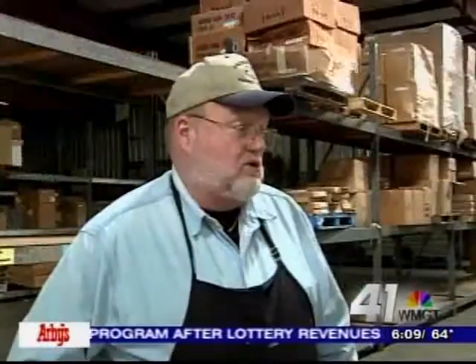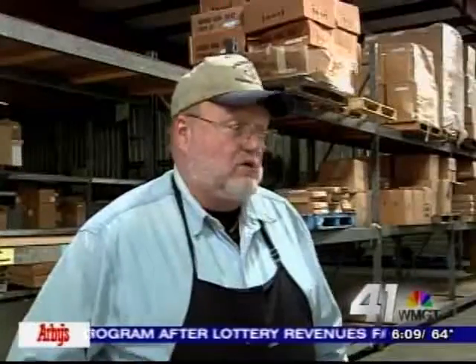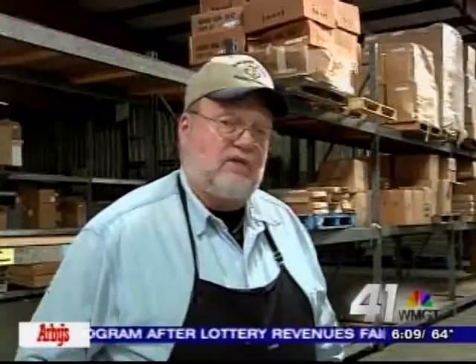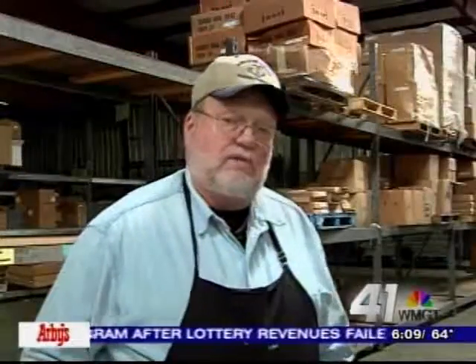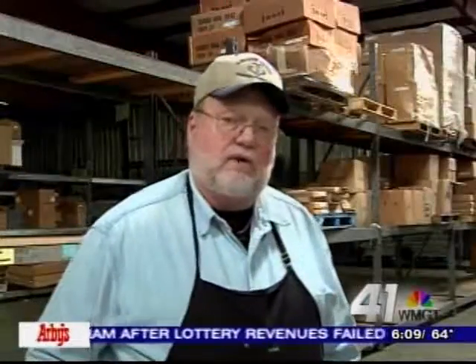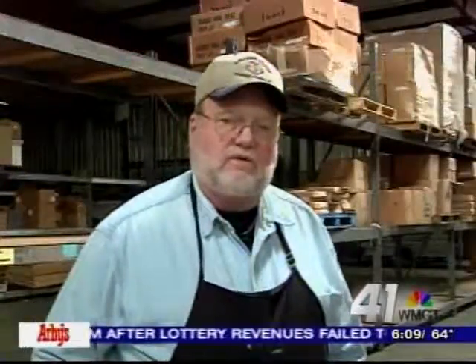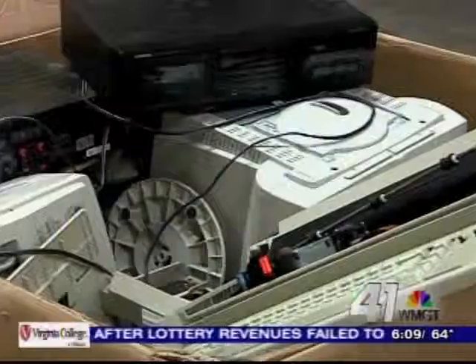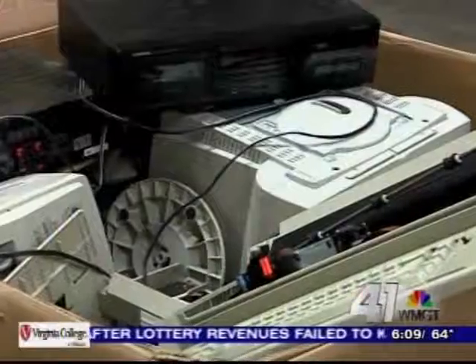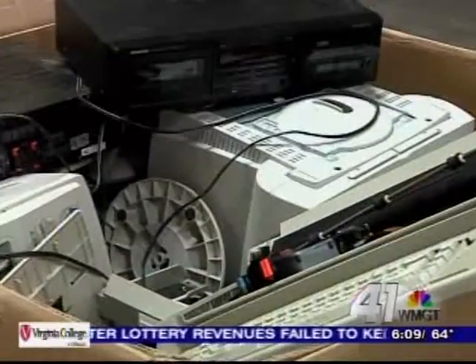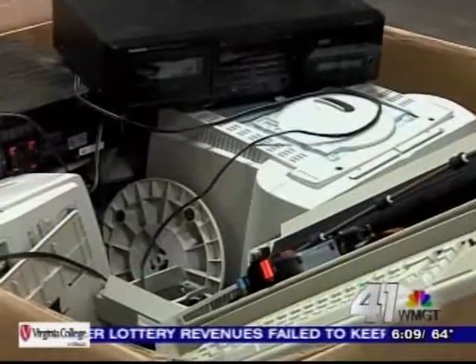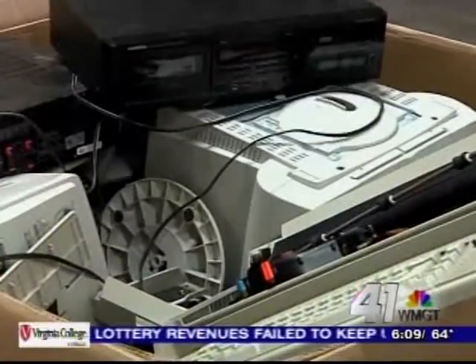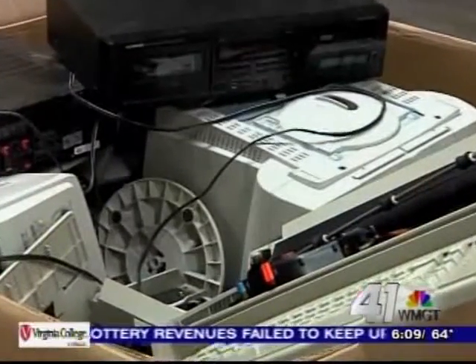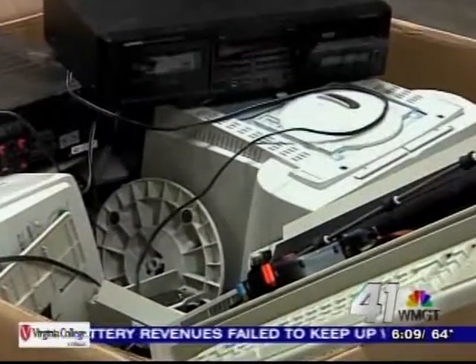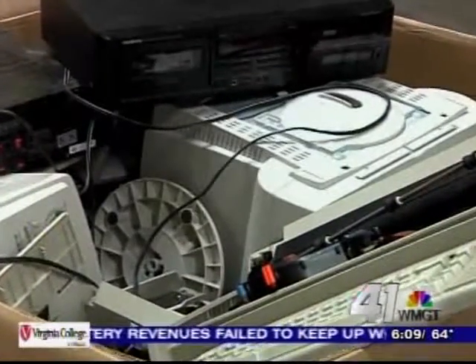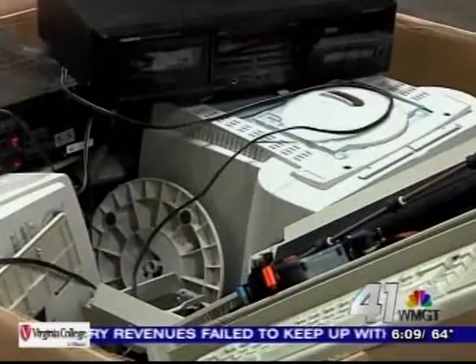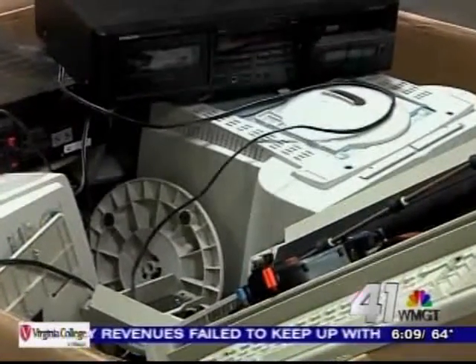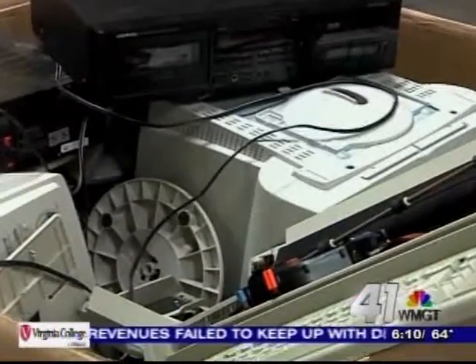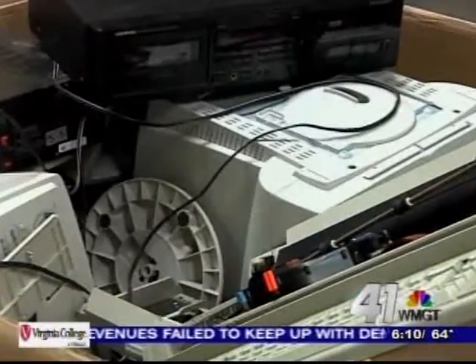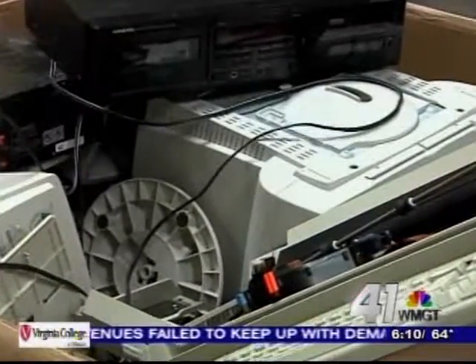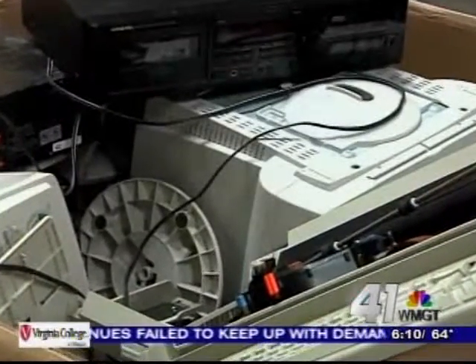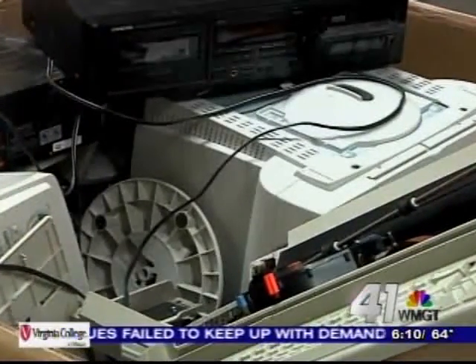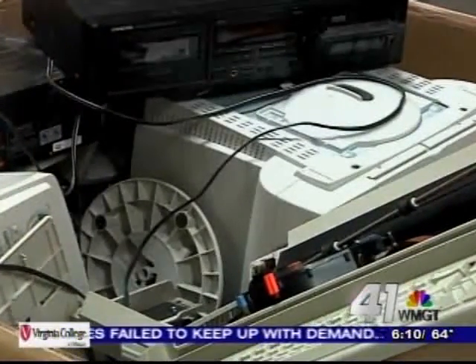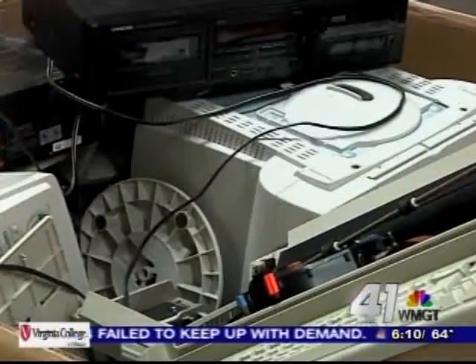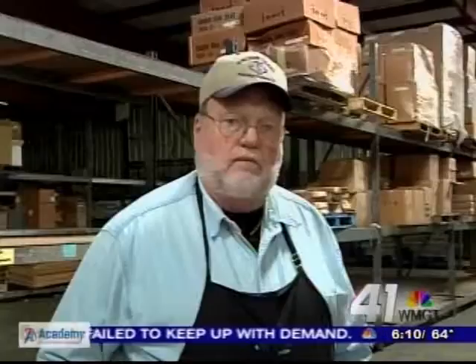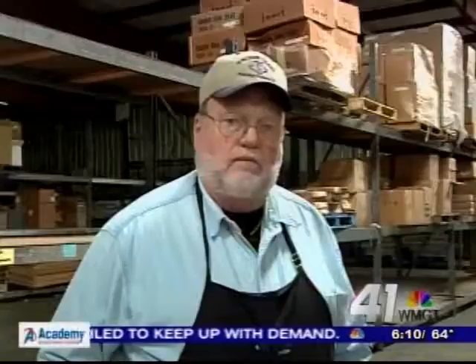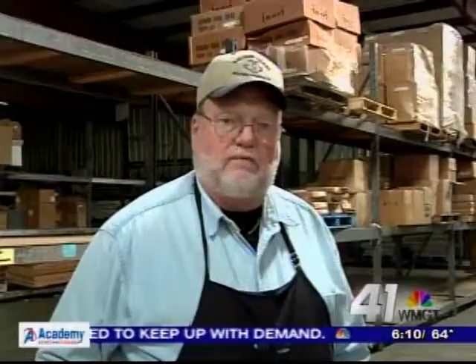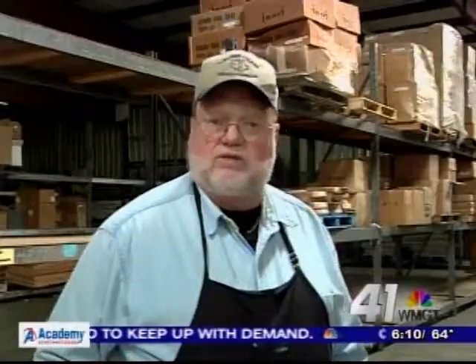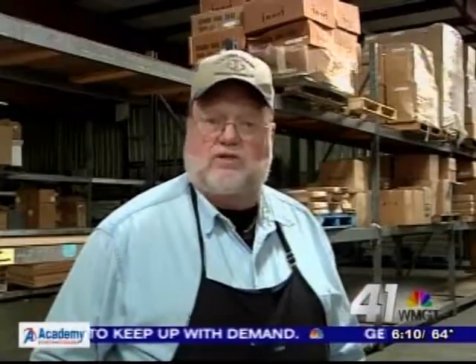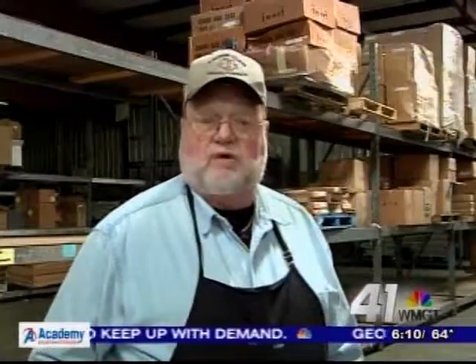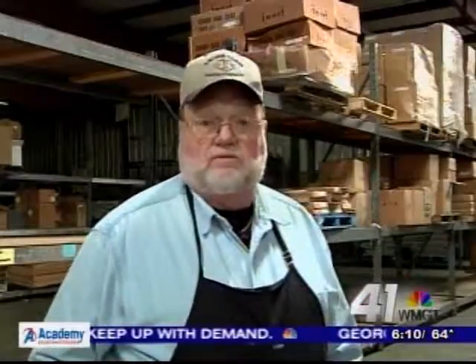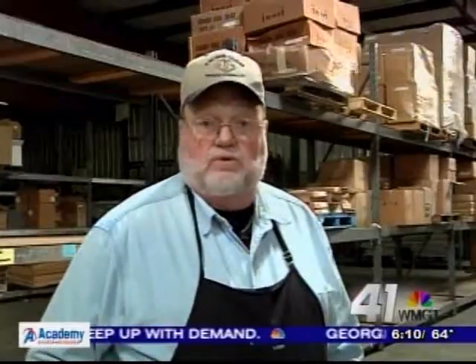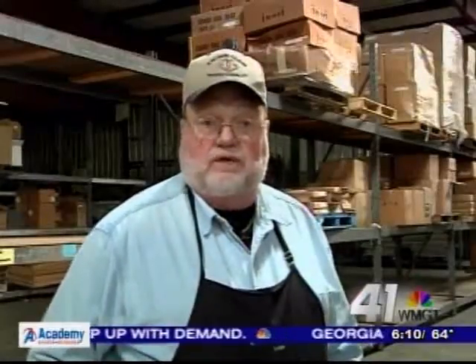VCRs, DVD players, computers, printers, monitors, laptops — you name it, if it's electronics, we'll take it.